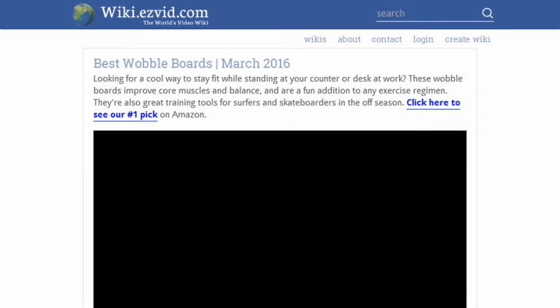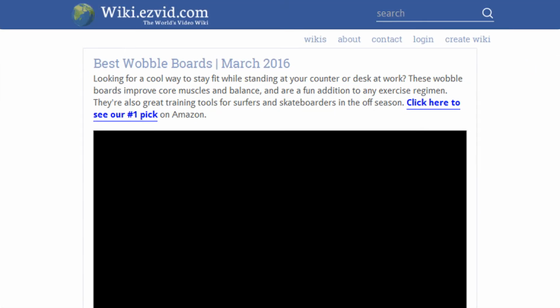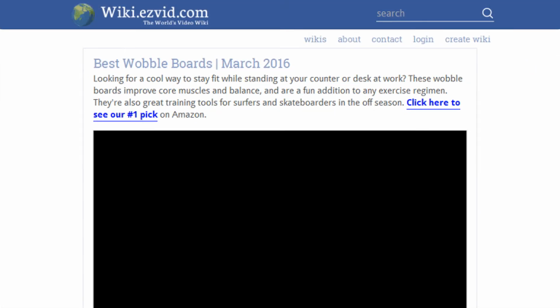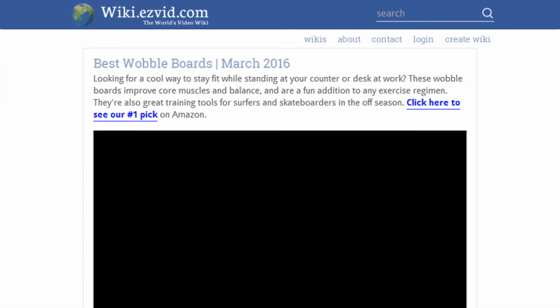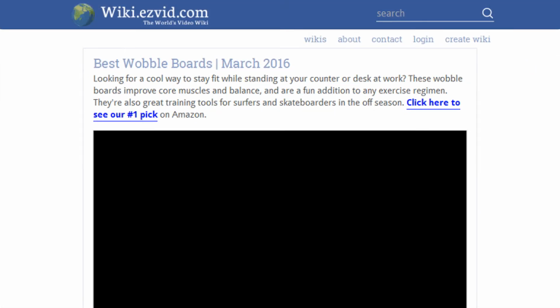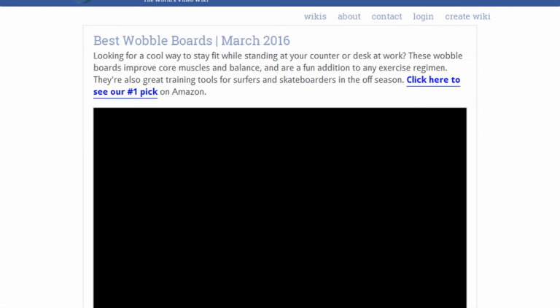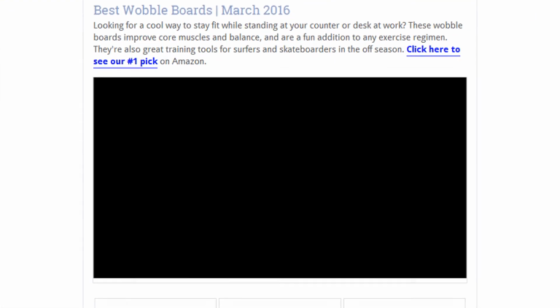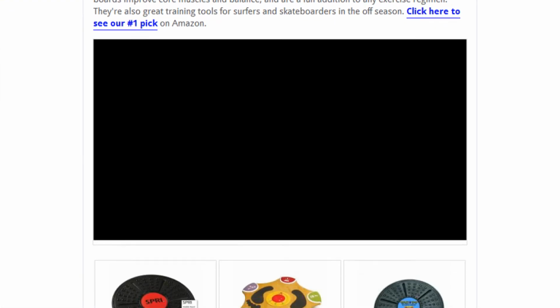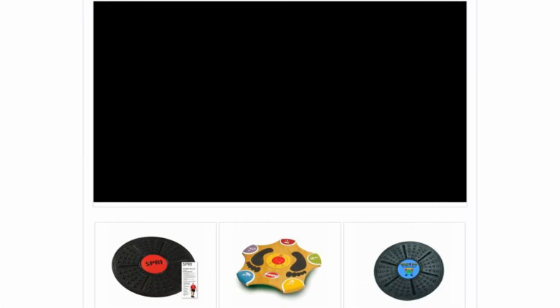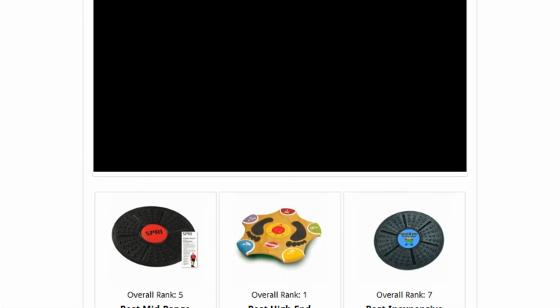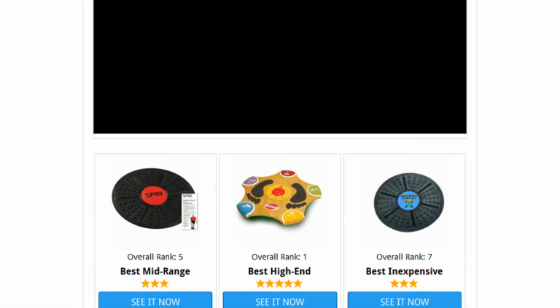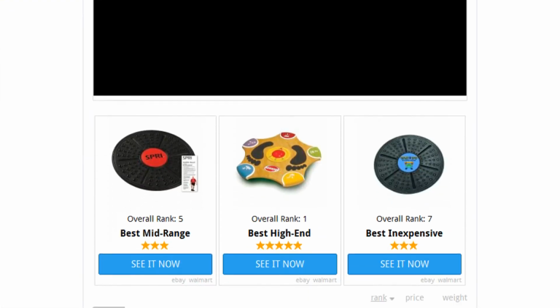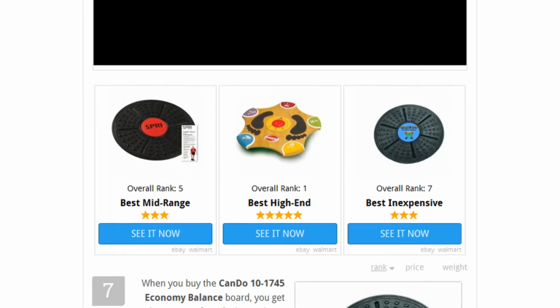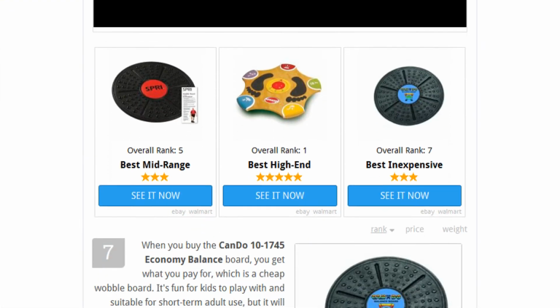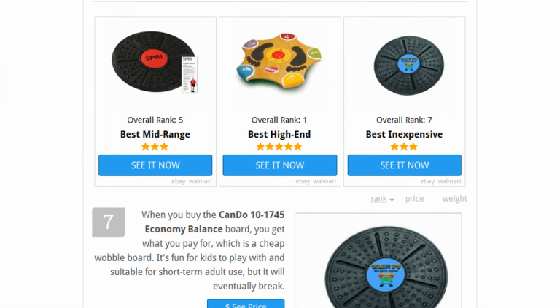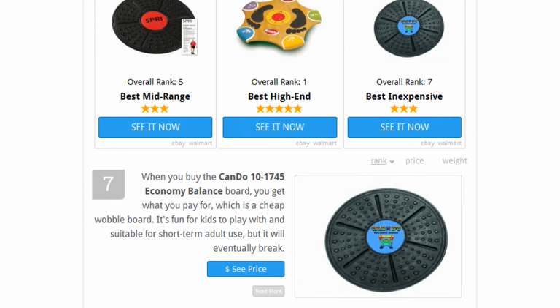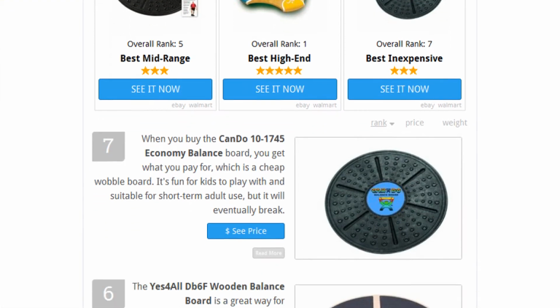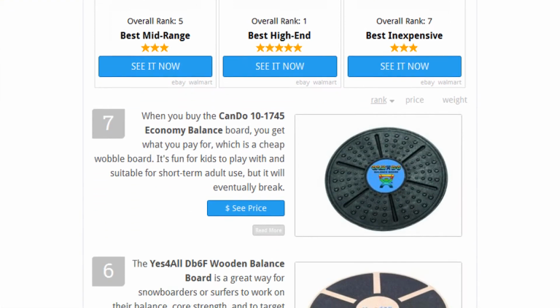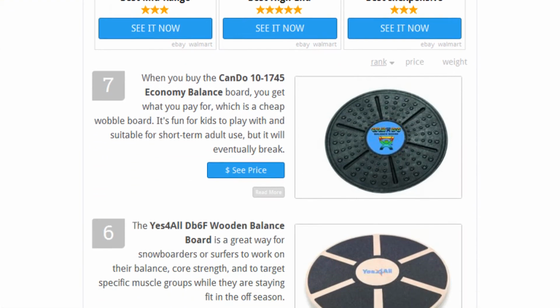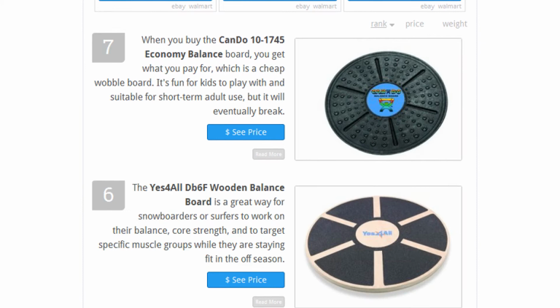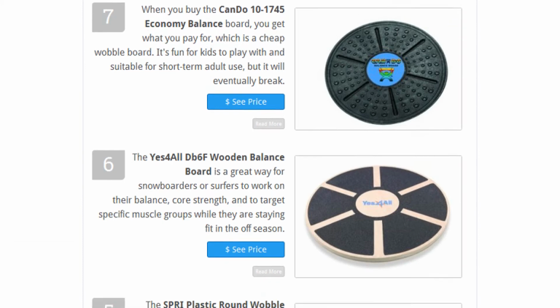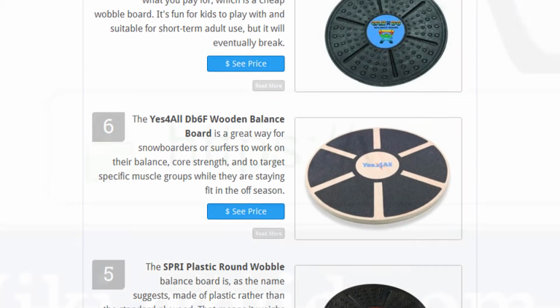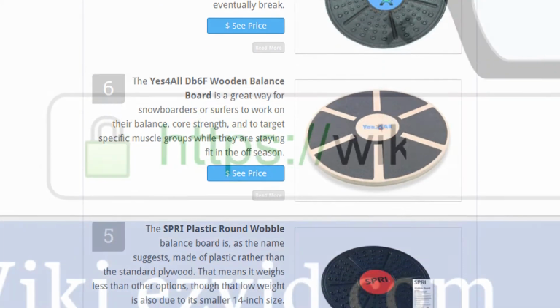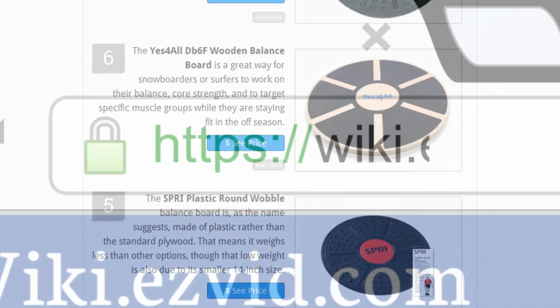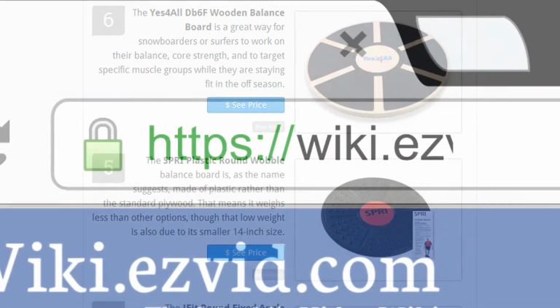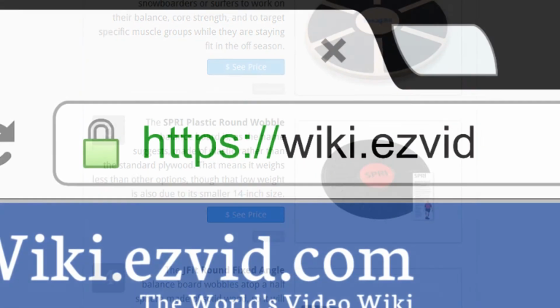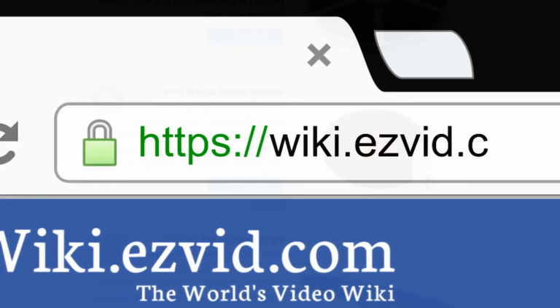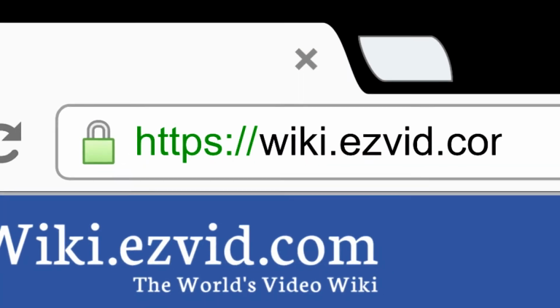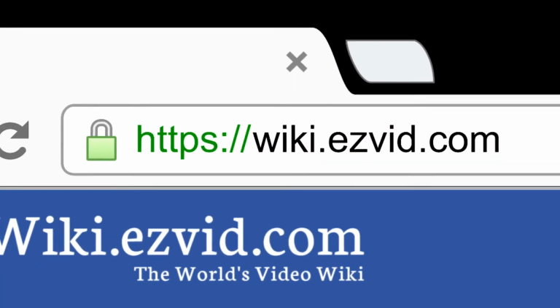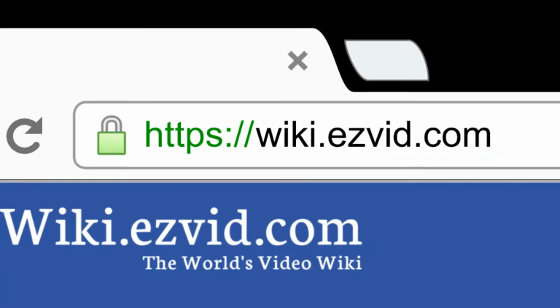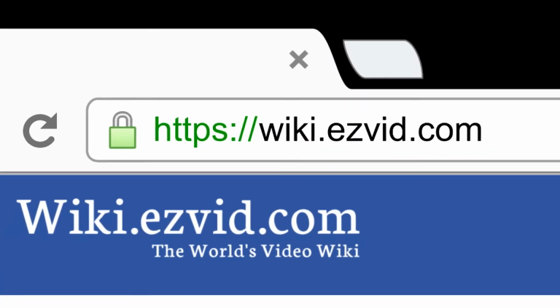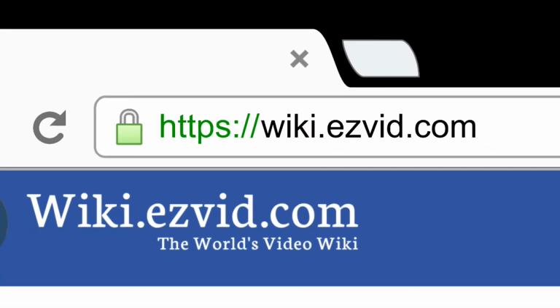To see all this stuff, go to wiki.easyvid.com and search for wobble boards or click beneath this video.